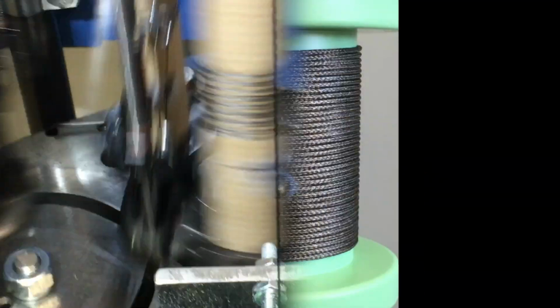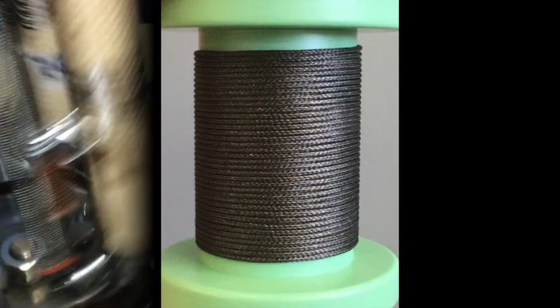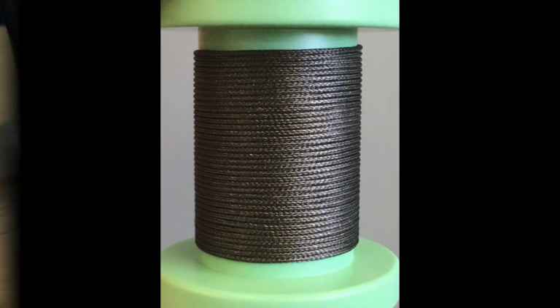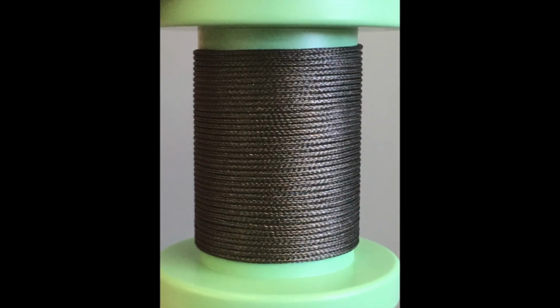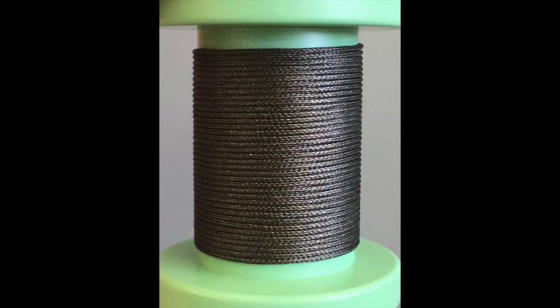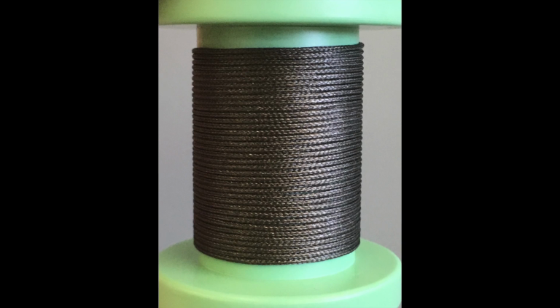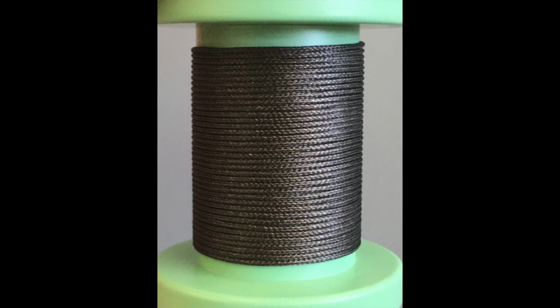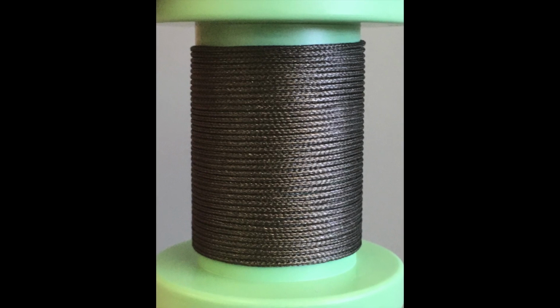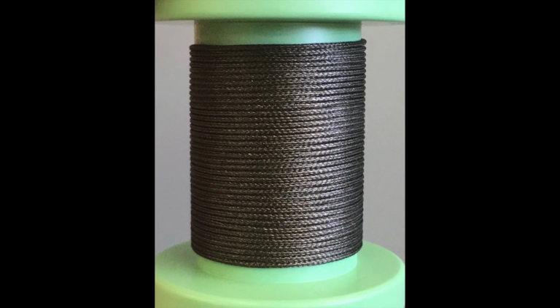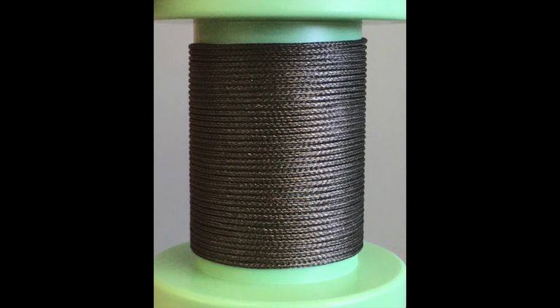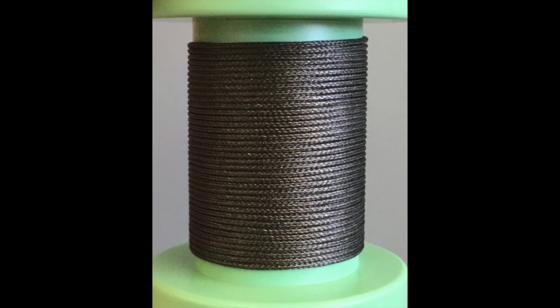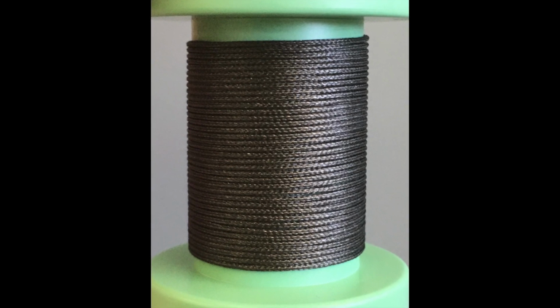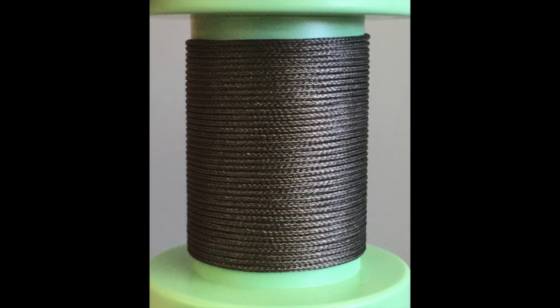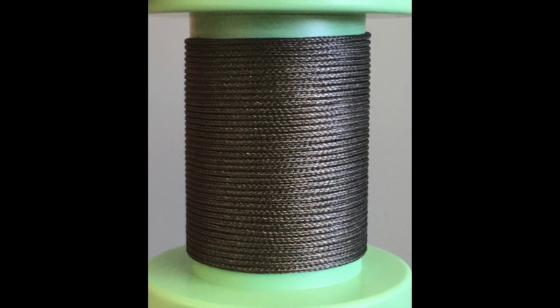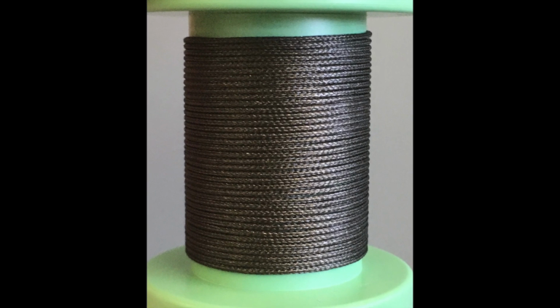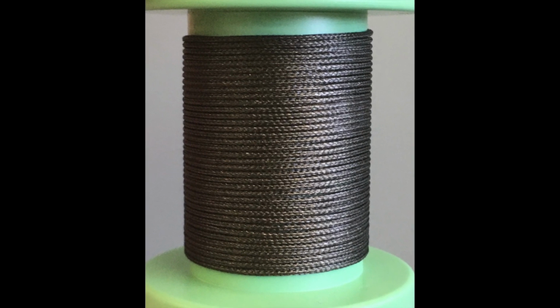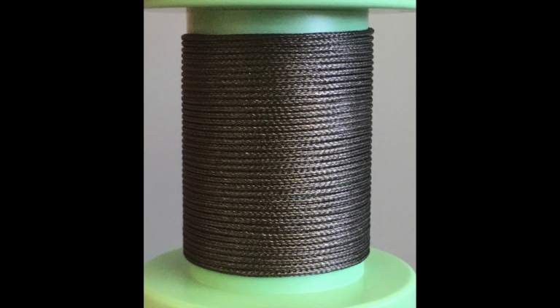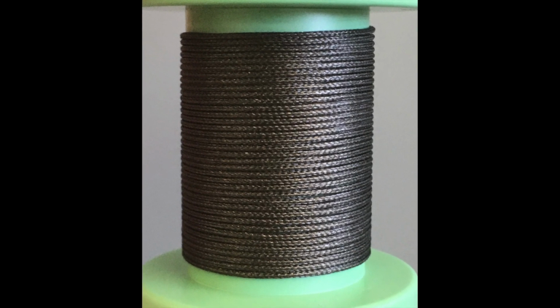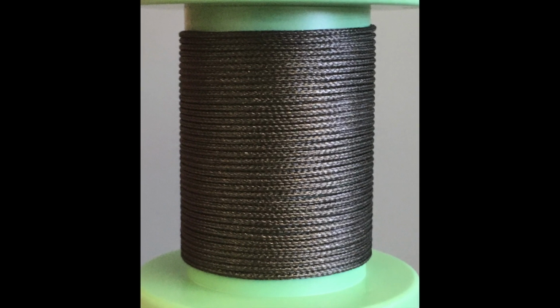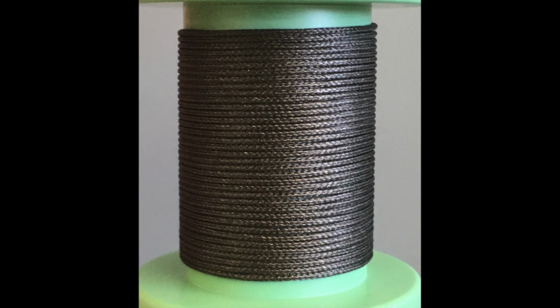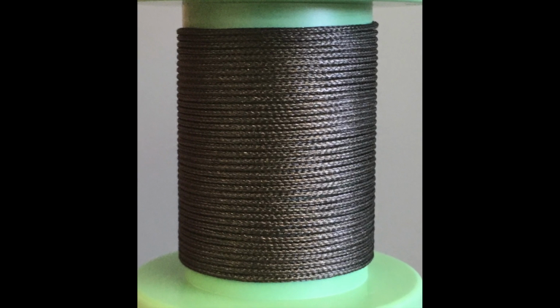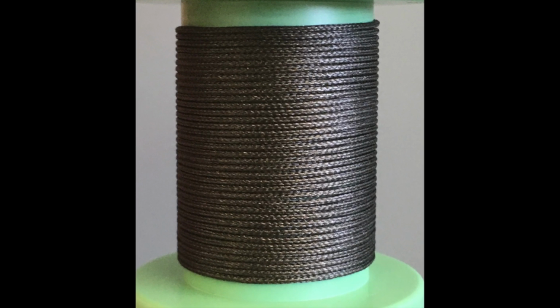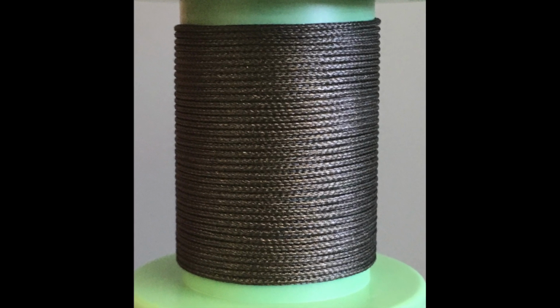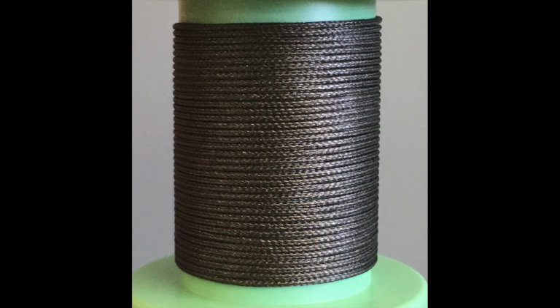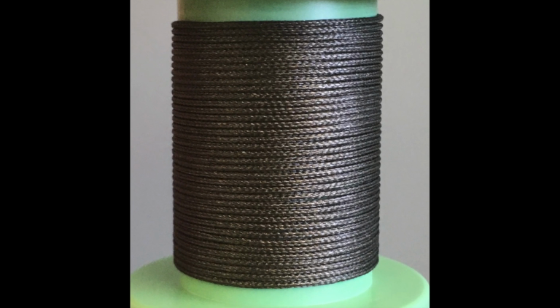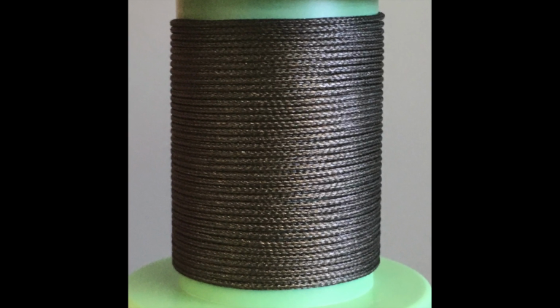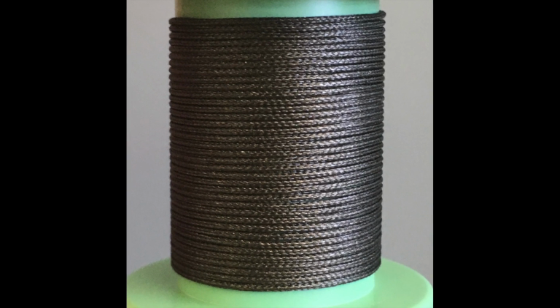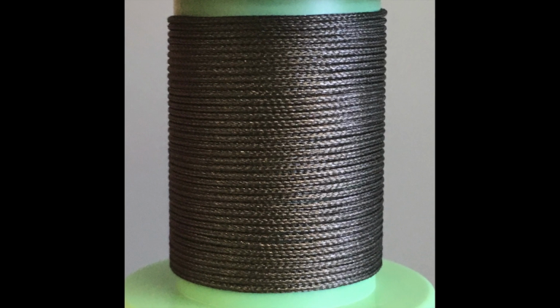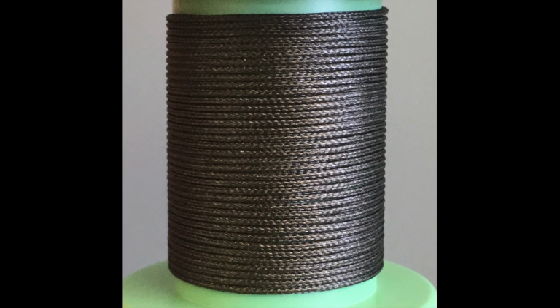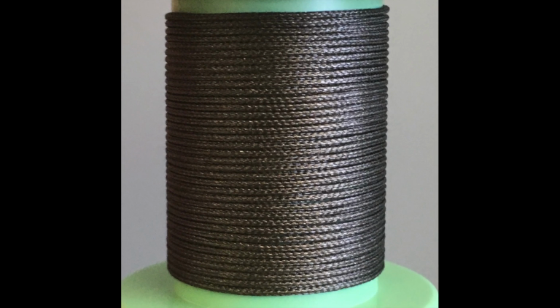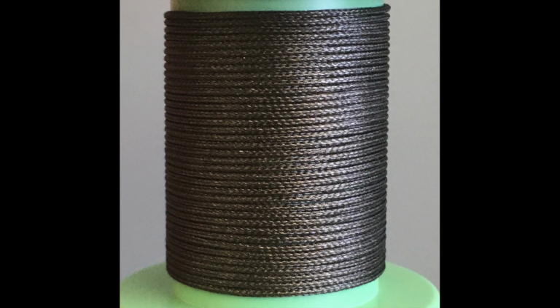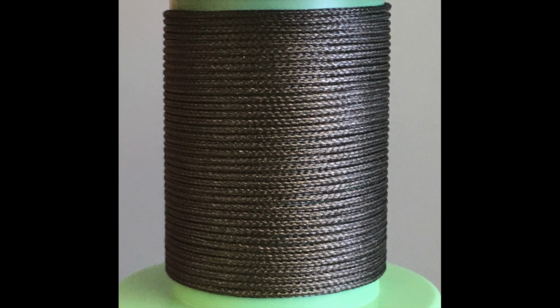And the end product looks like this. To learn more about carbon nanotube braids, visit Dexmat.com.